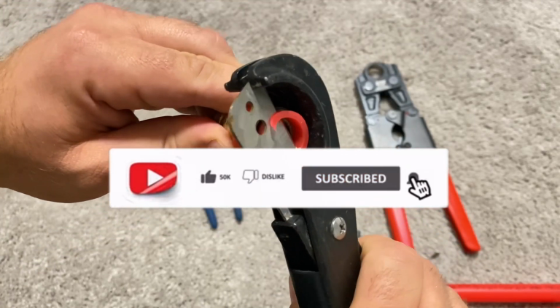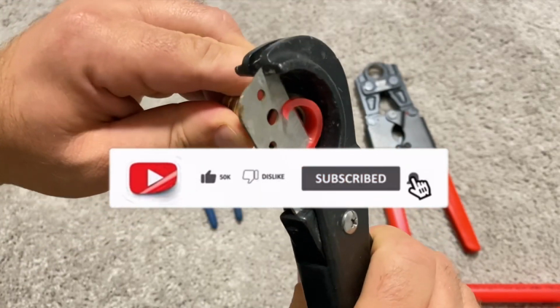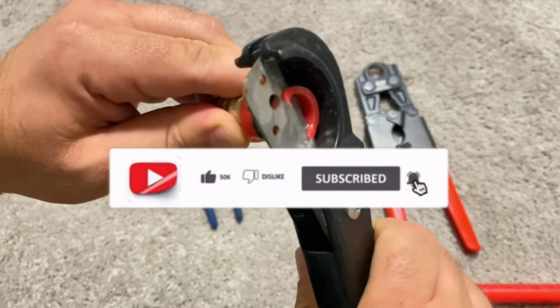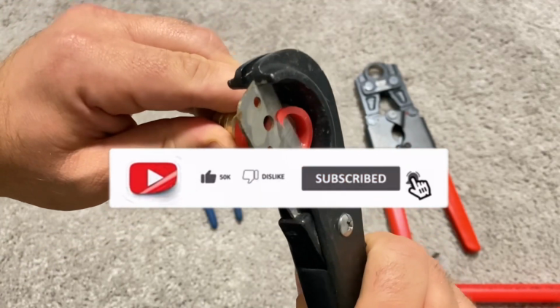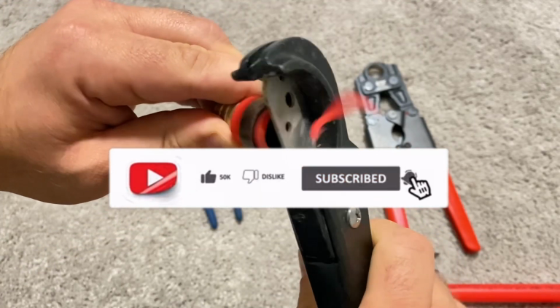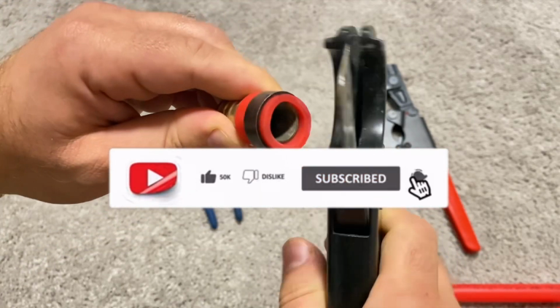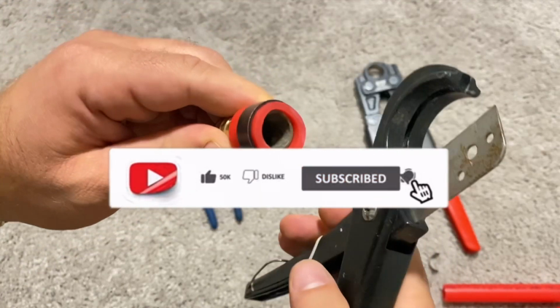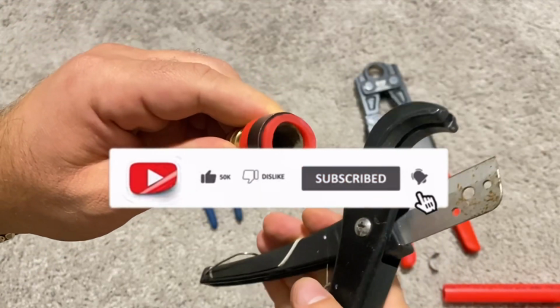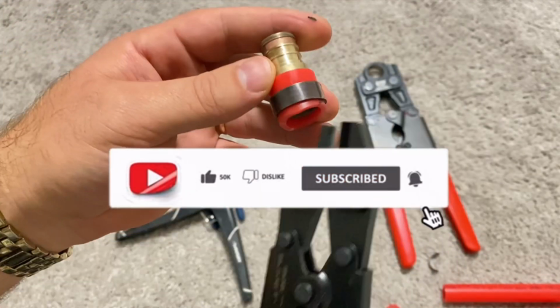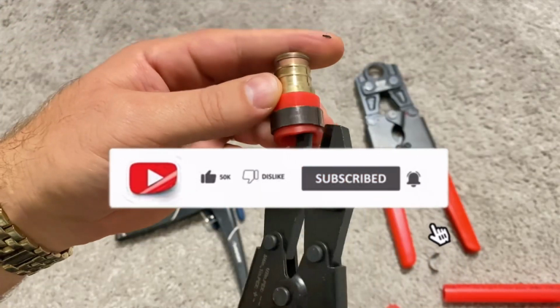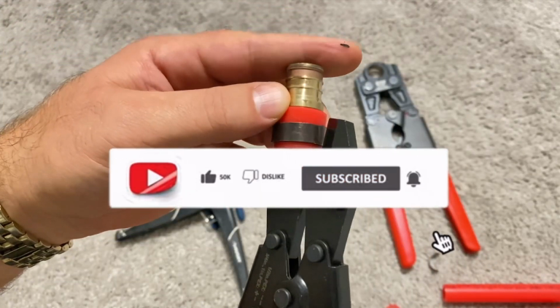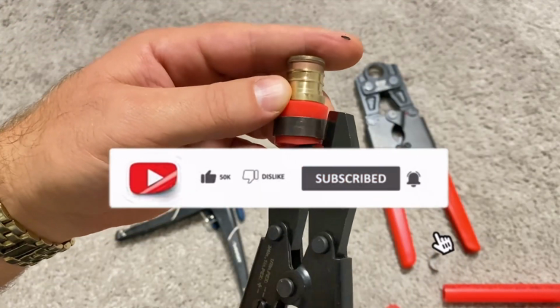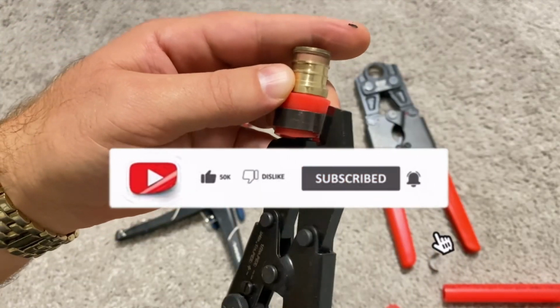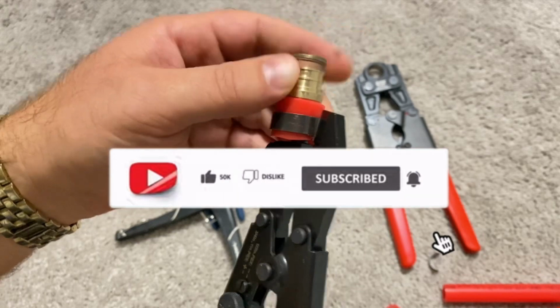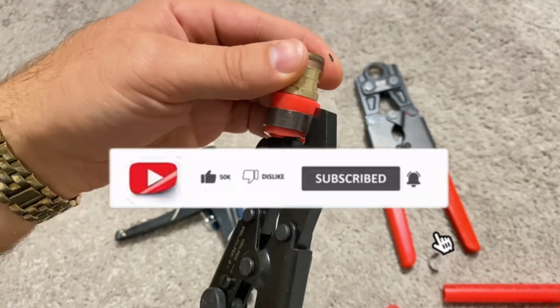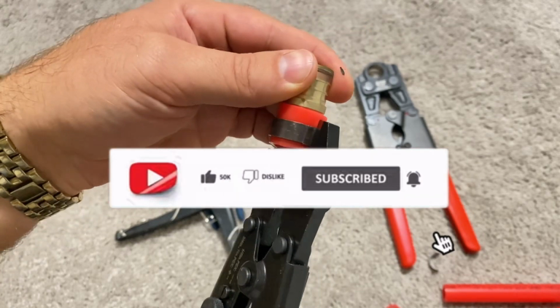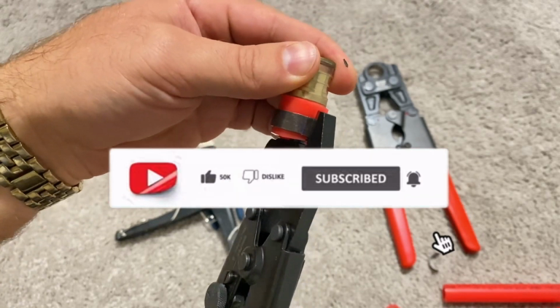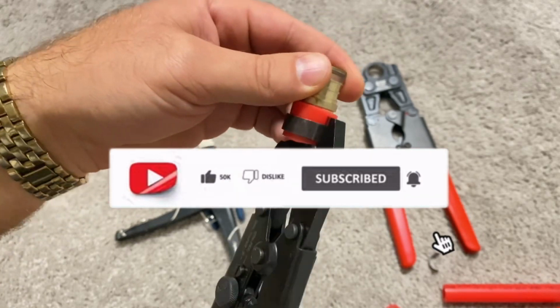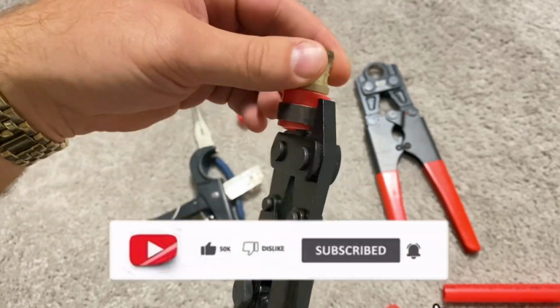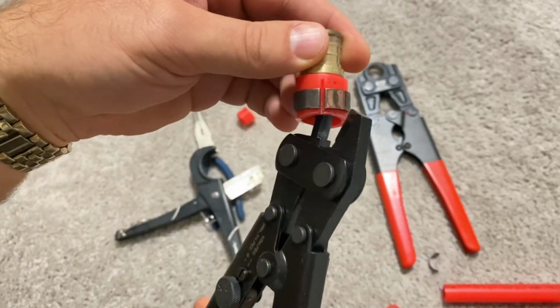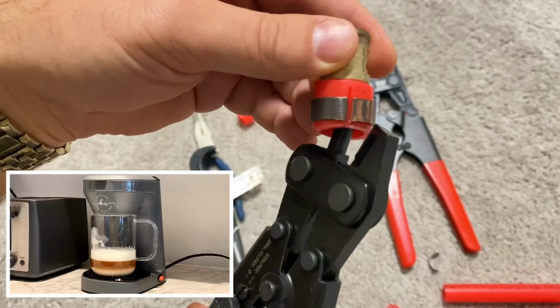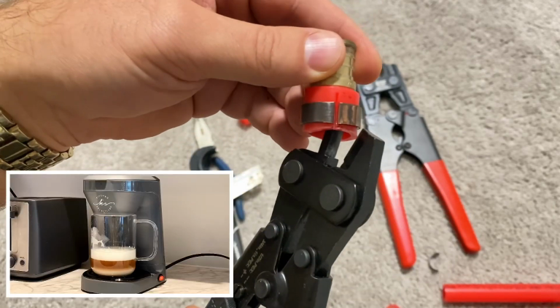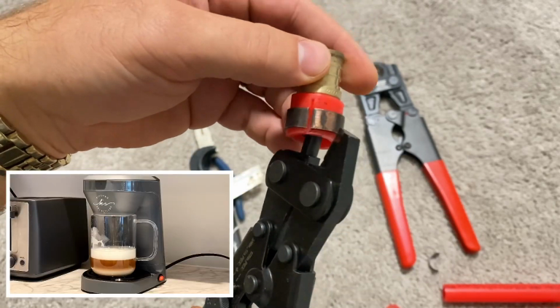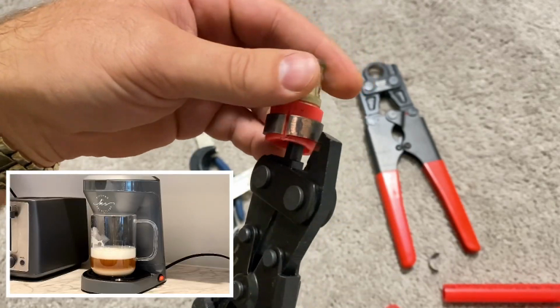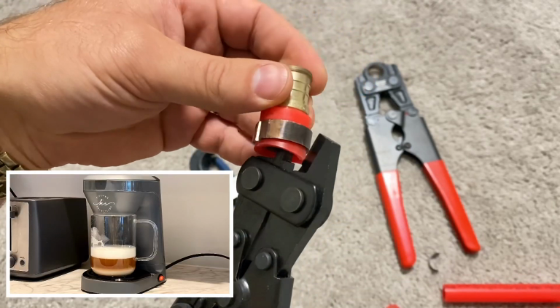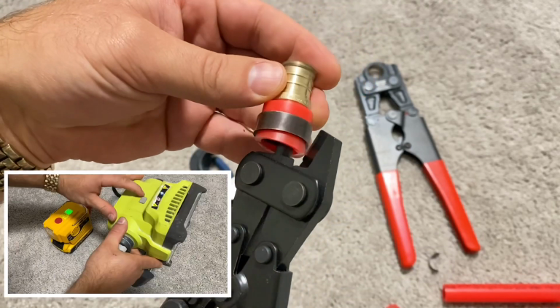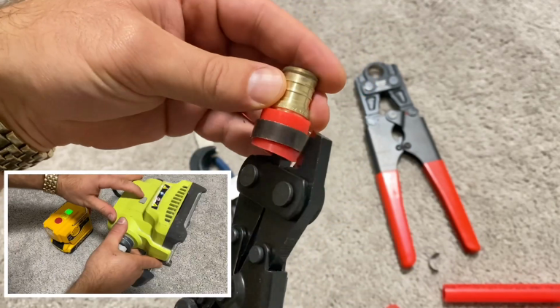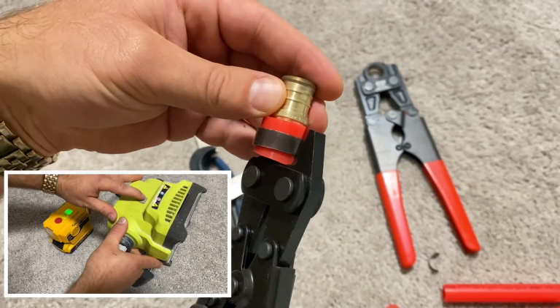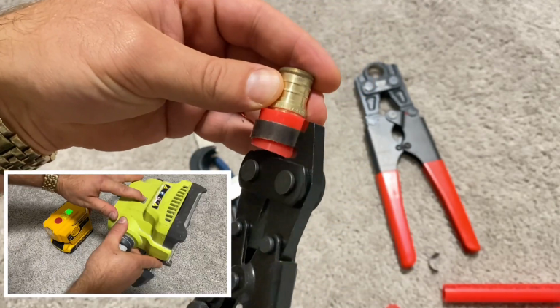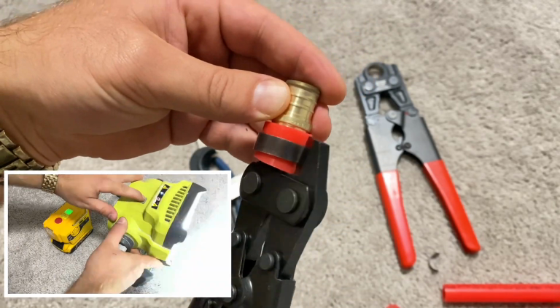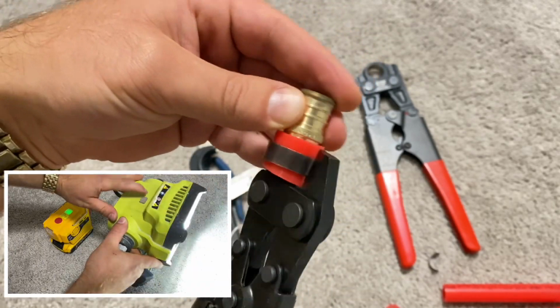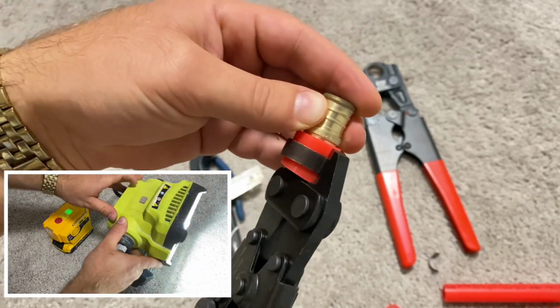Check out my other videos — I'm sure you'll find something that interests you. If not, leave a comment with a topic you want to see on my channel.